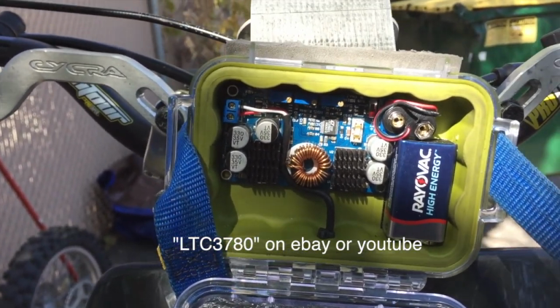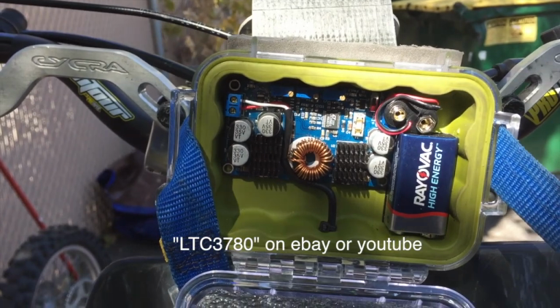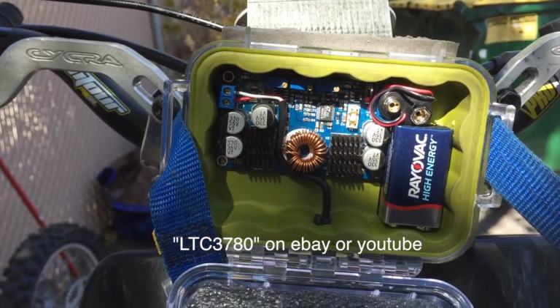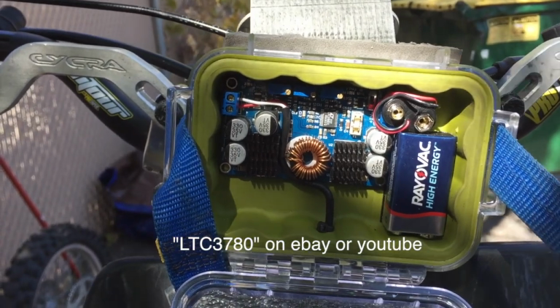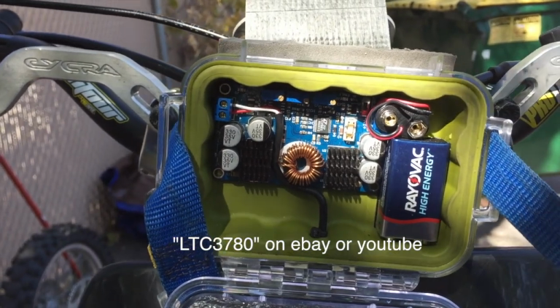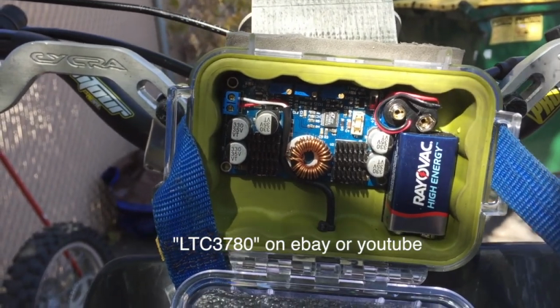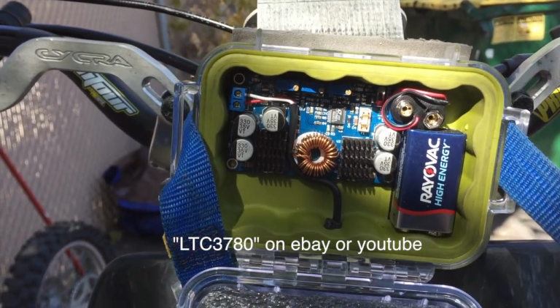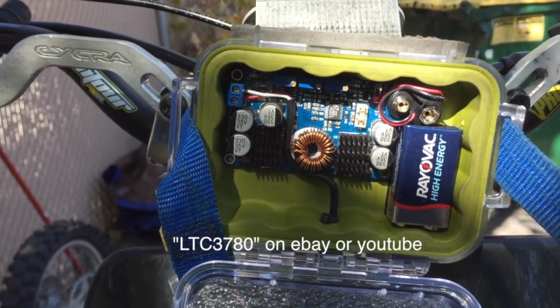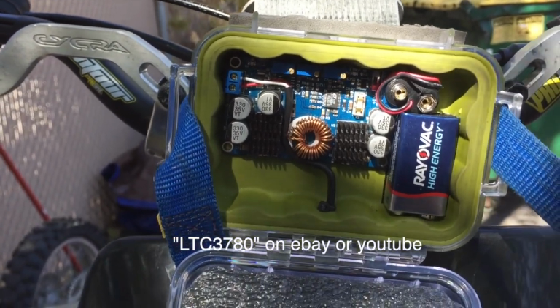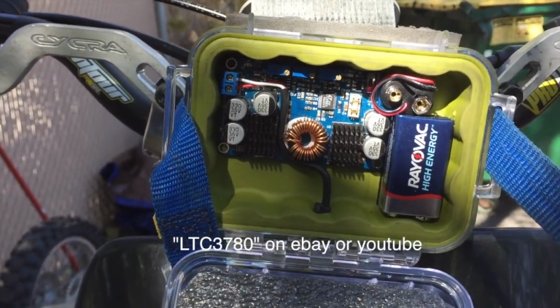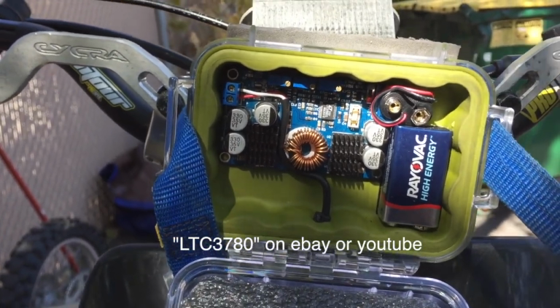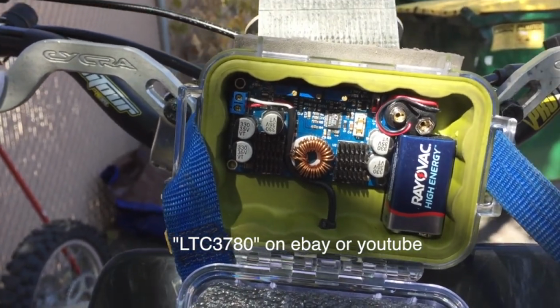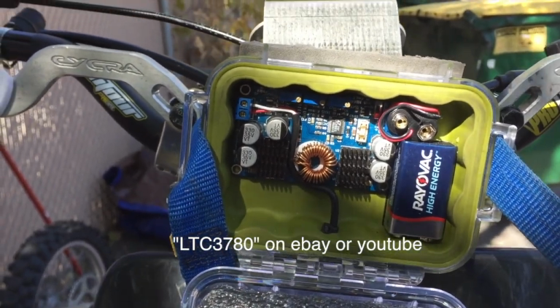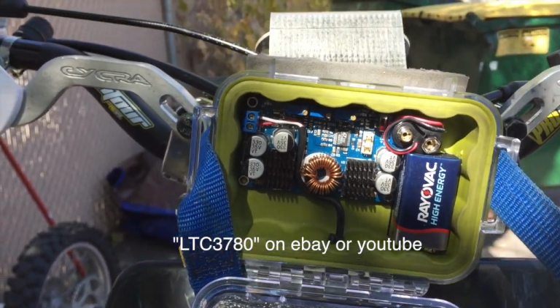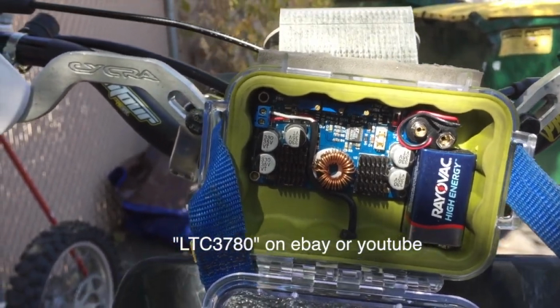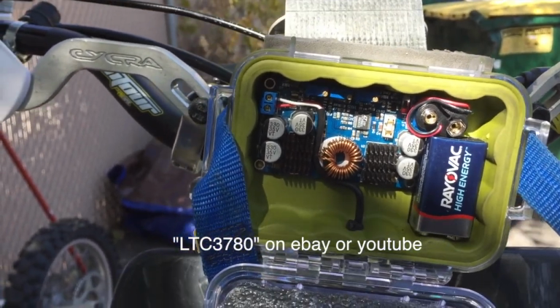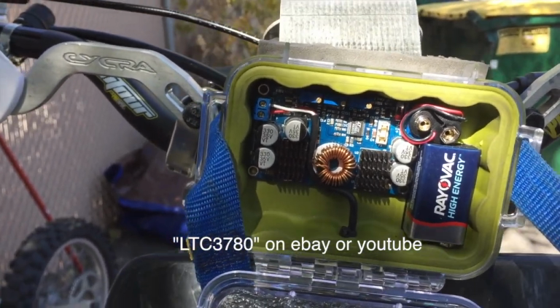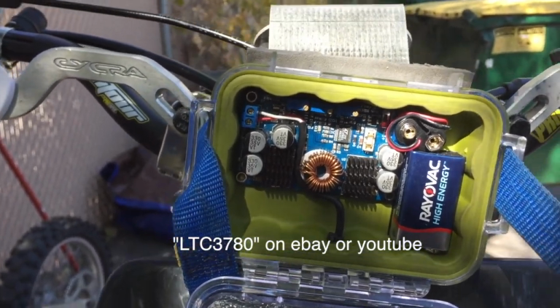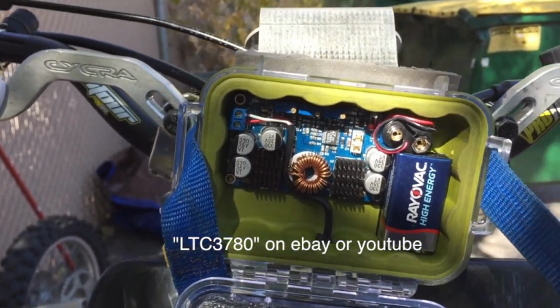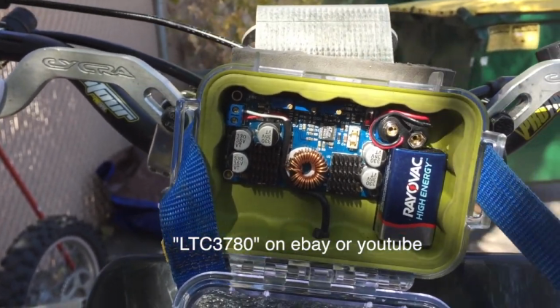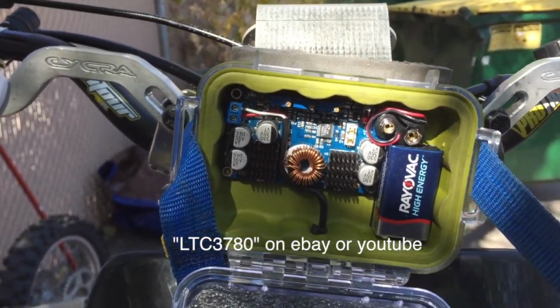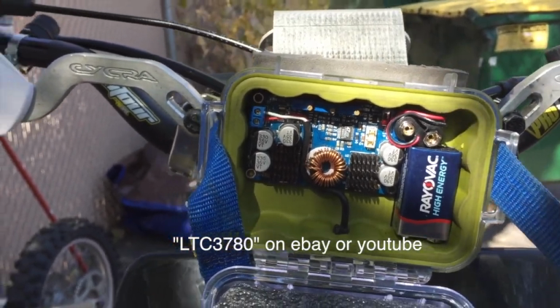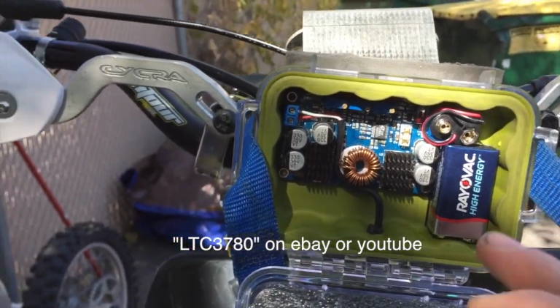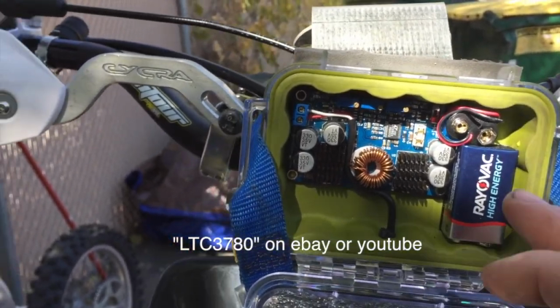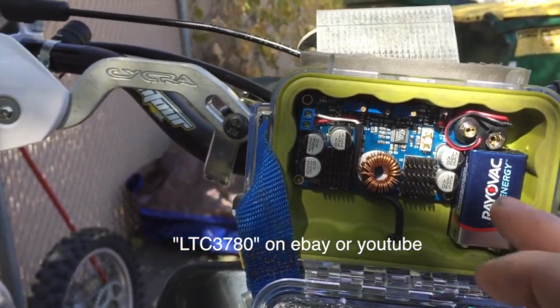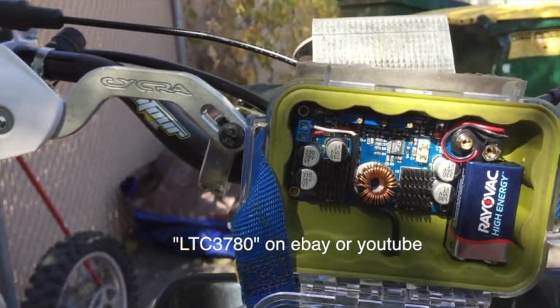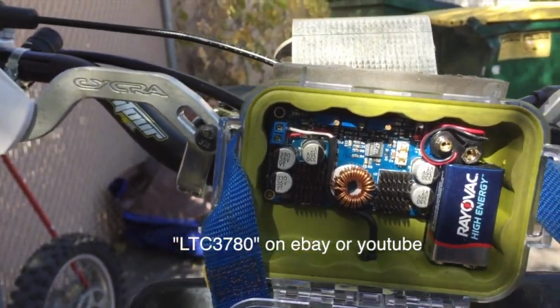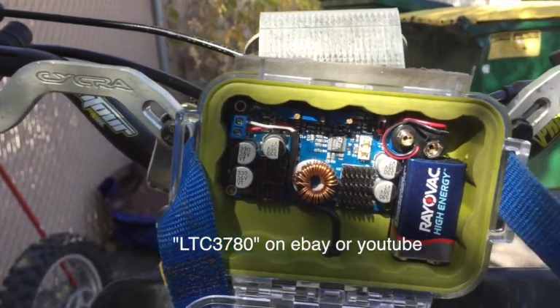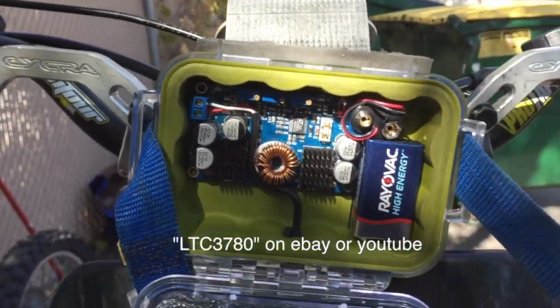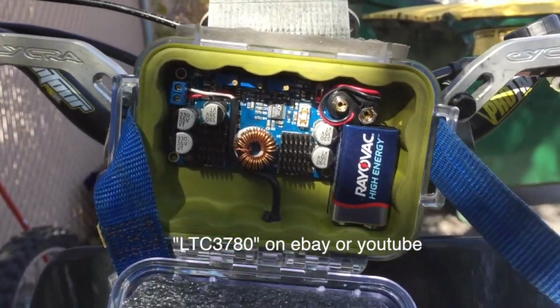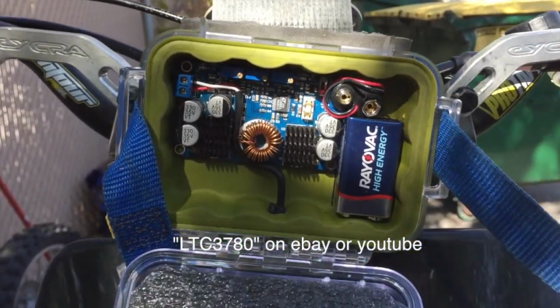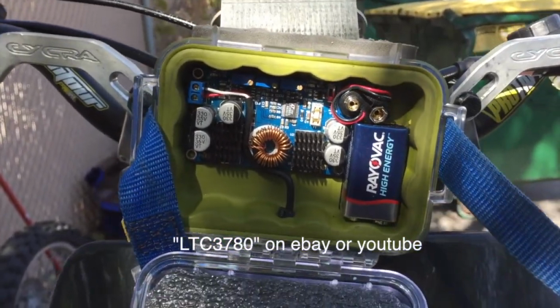I'm going to talk about what makes my CR500 timber sled different than your average CR500 and some of the mods I've done. First, we're going to talk about my COSO EGT gauge. How that's powered is I have what's called a DC to DC buck boost converter — buck means to turn a voltage down, like 24 volts into 12 volts; boosting would be turning 9 volts into 12 volts.